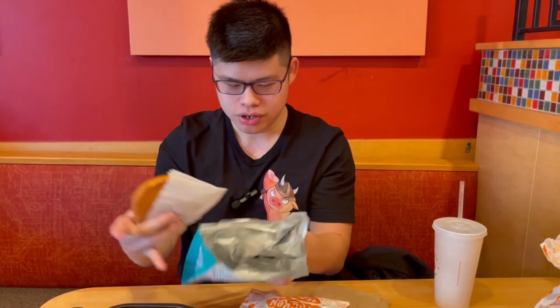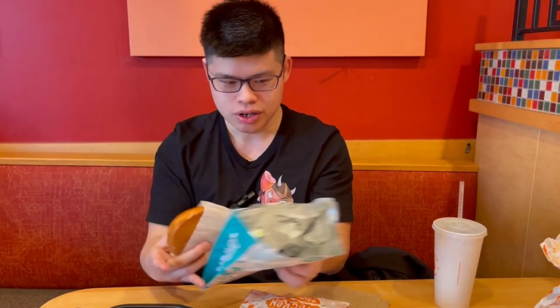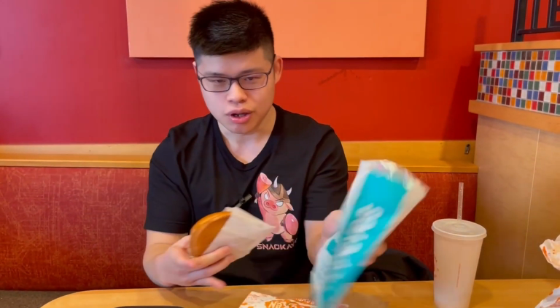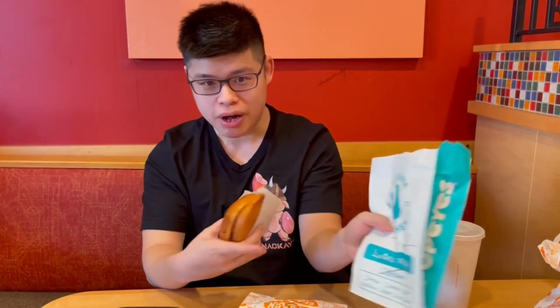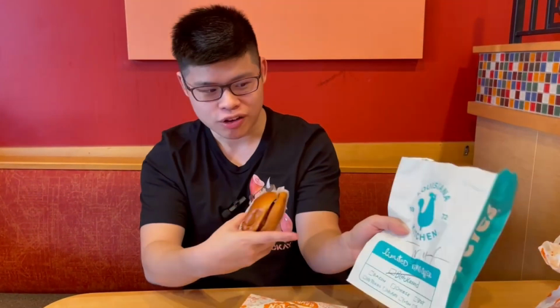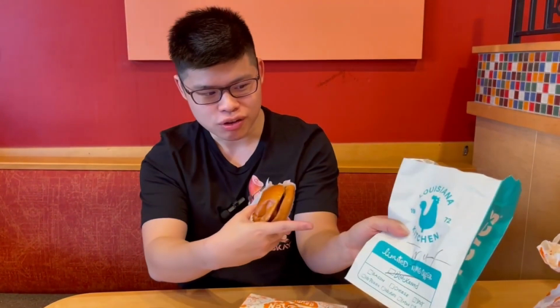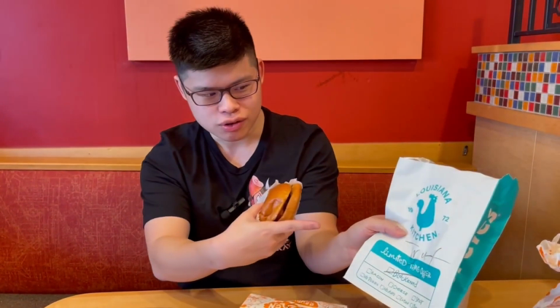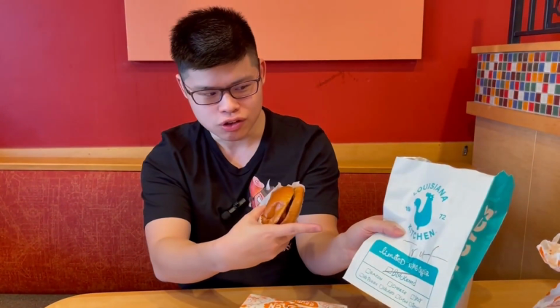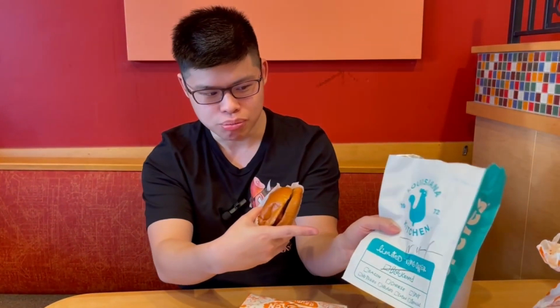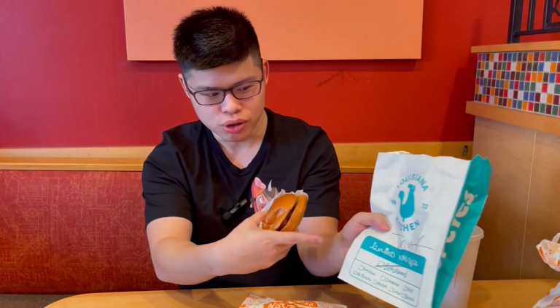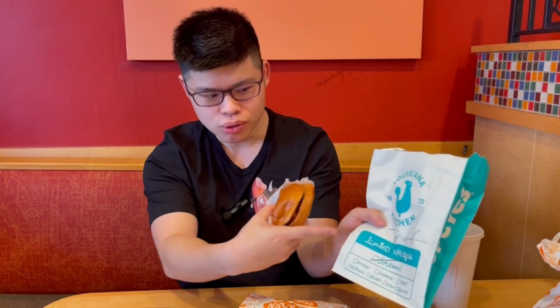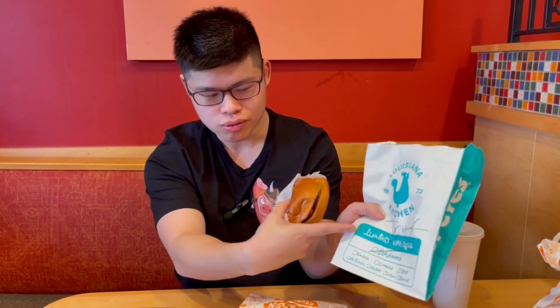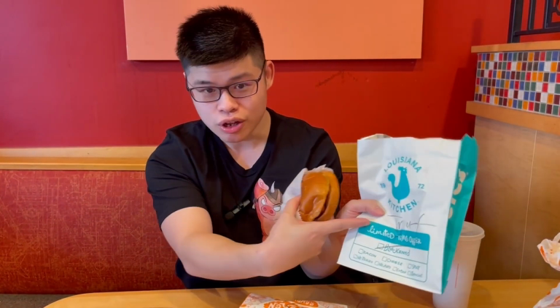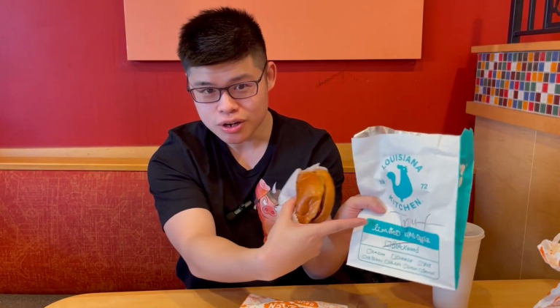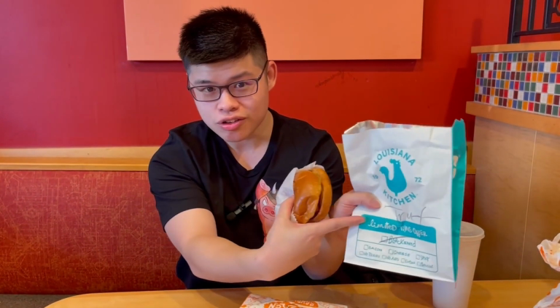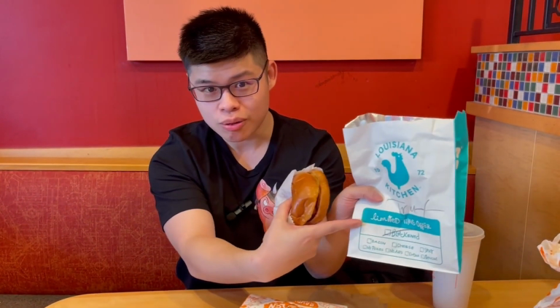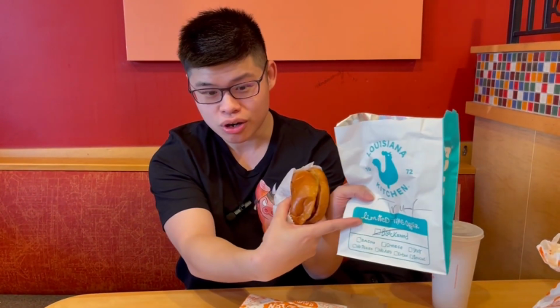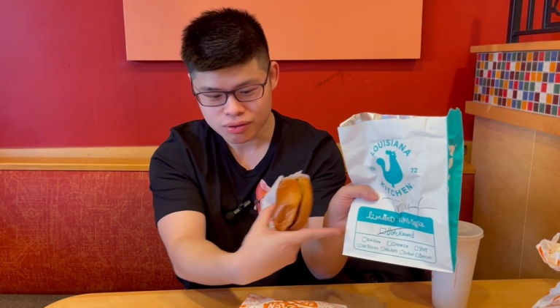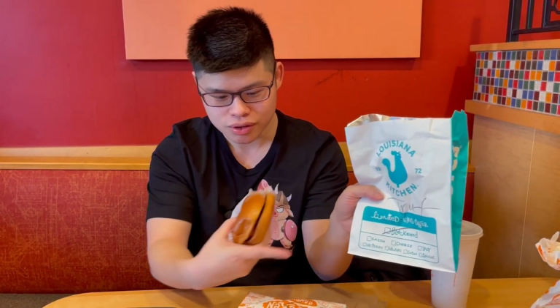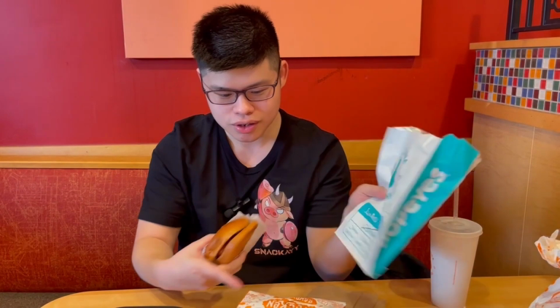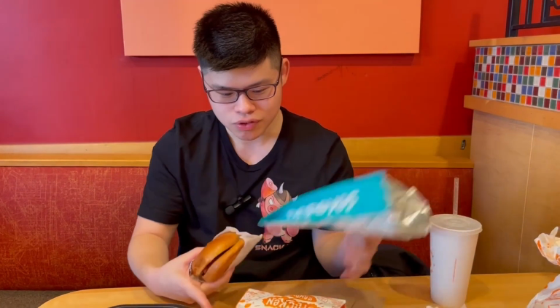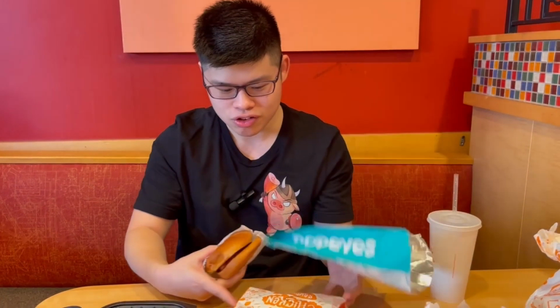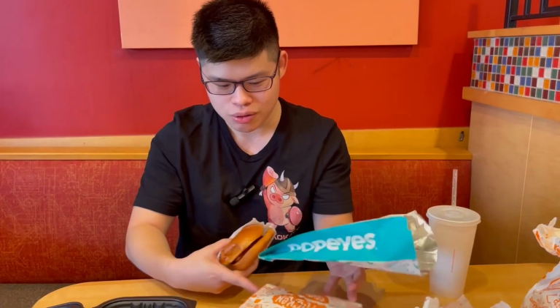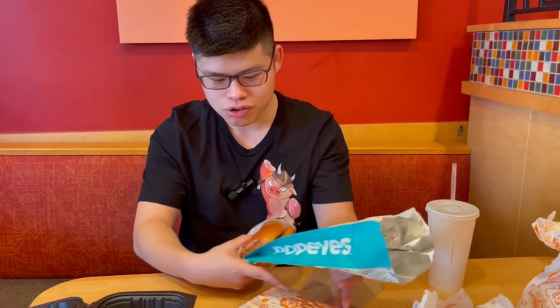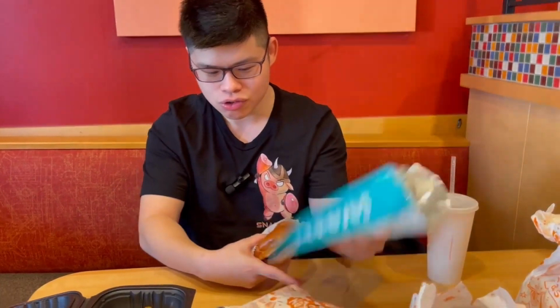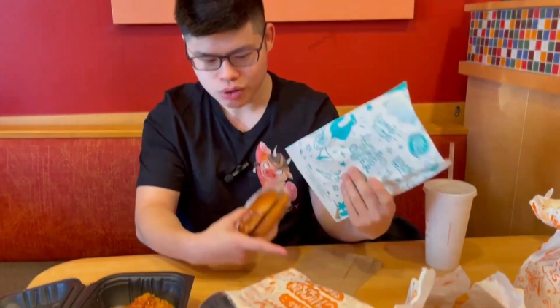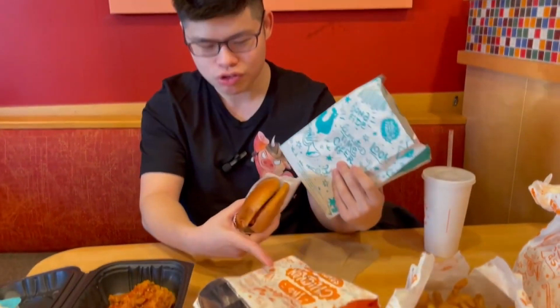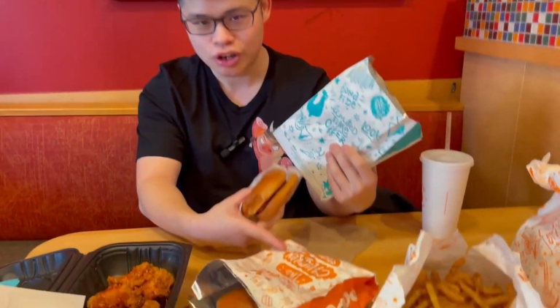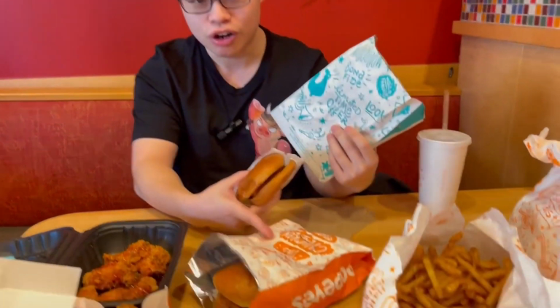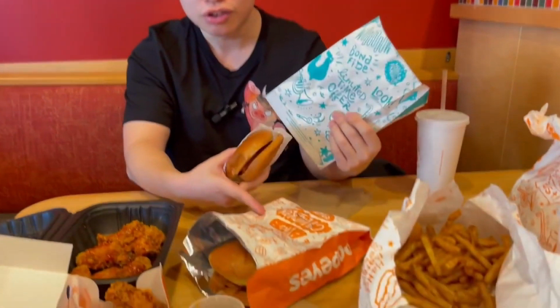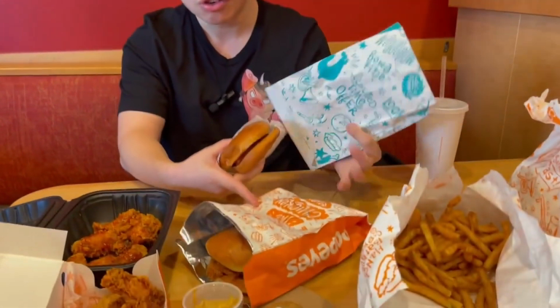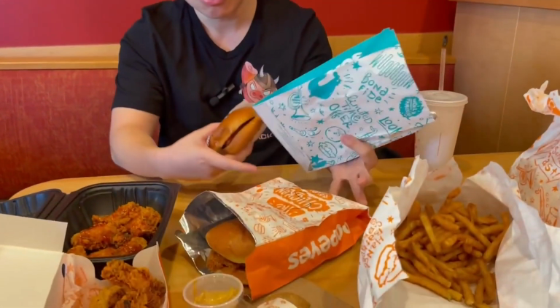Even the bag's different — it's blue. Limited time offer, right? This is how it usually looks like — orange-ish.